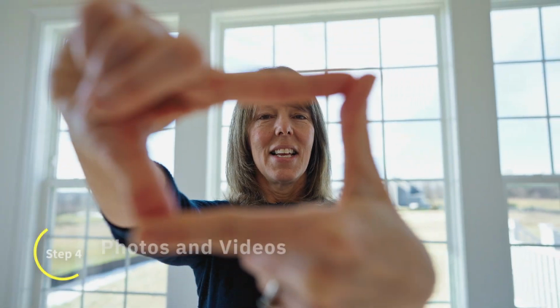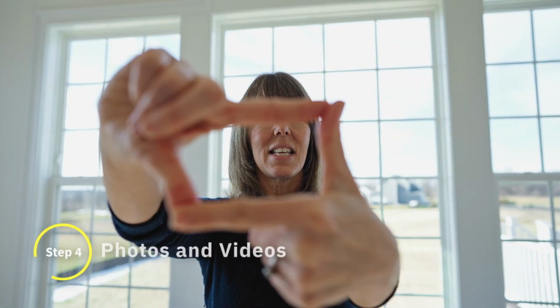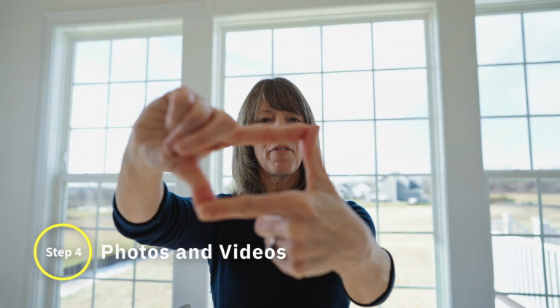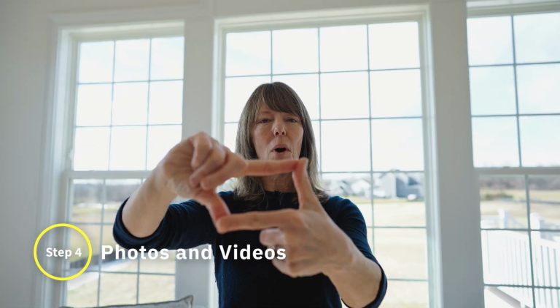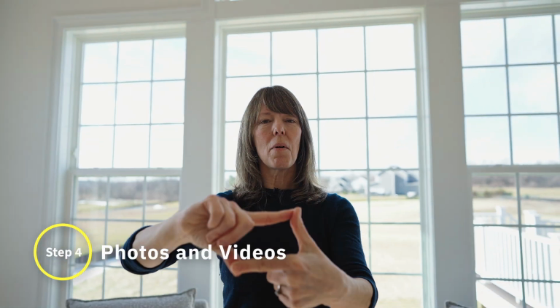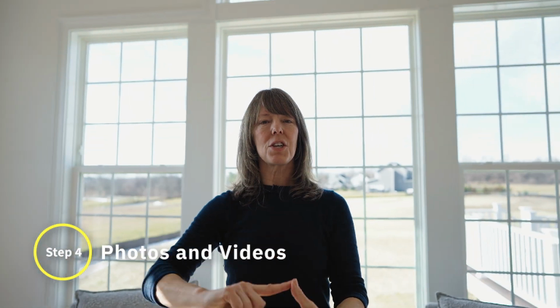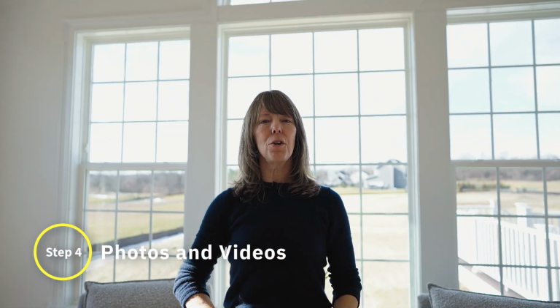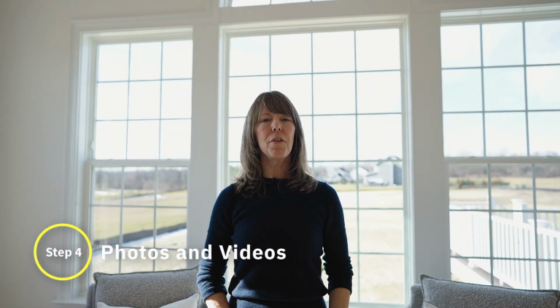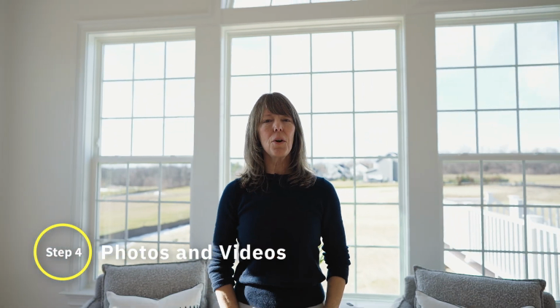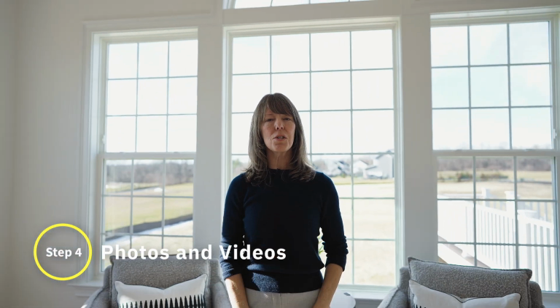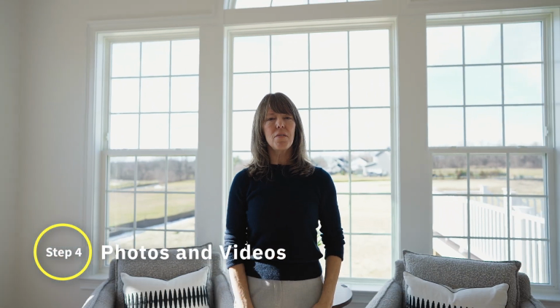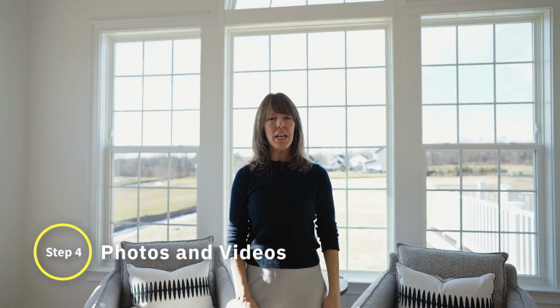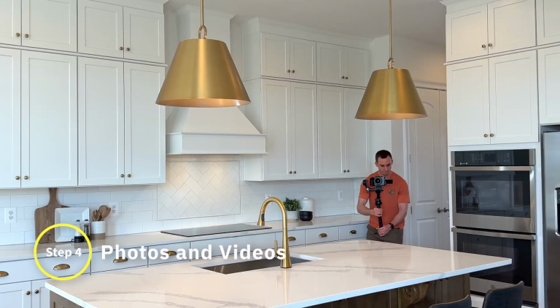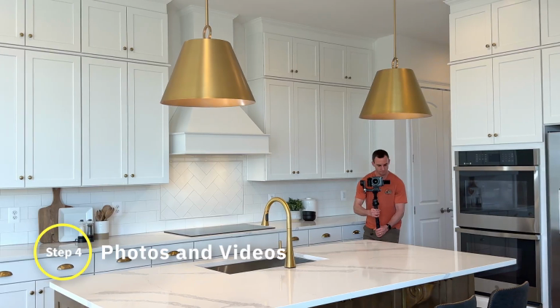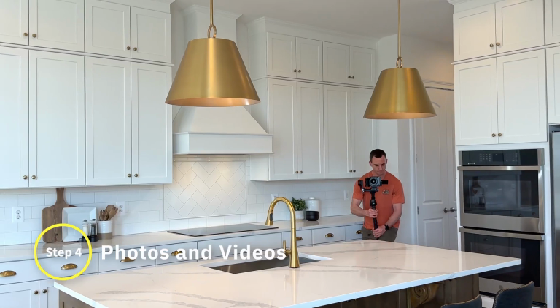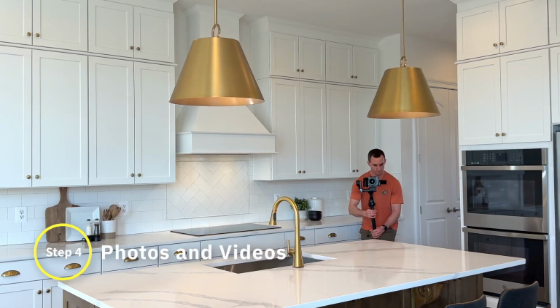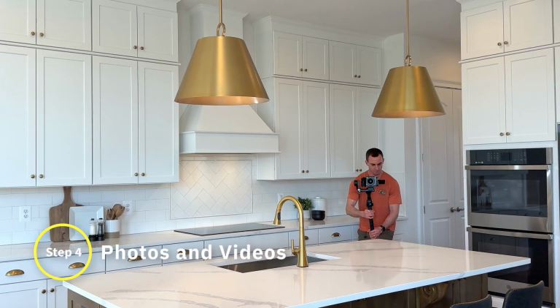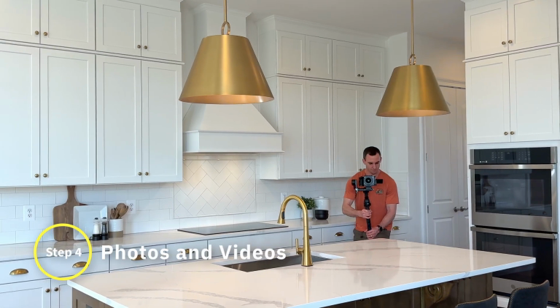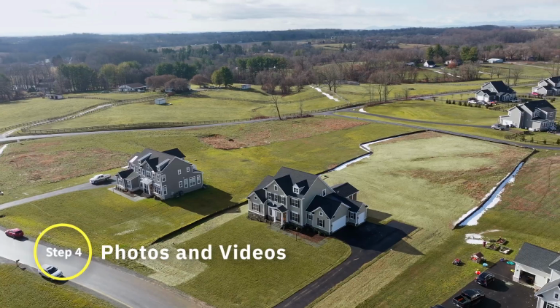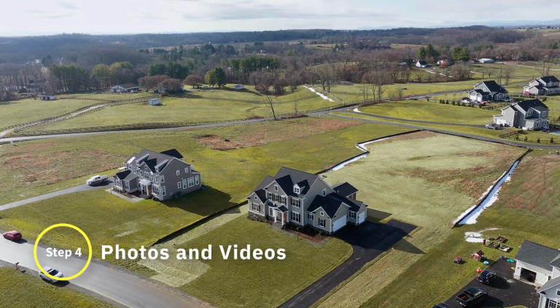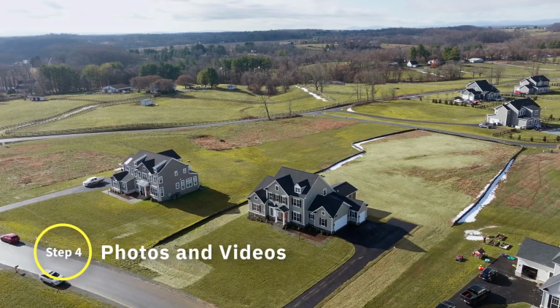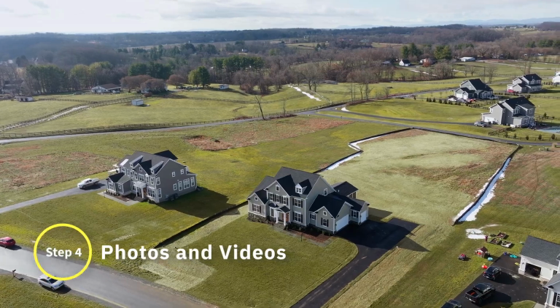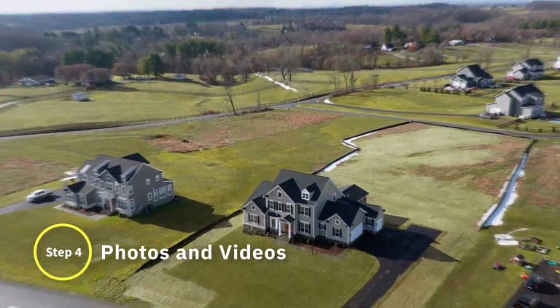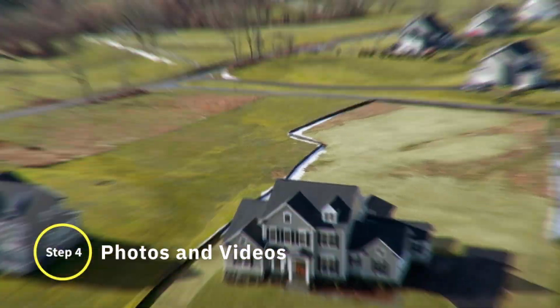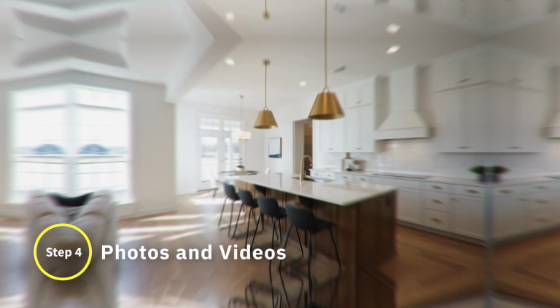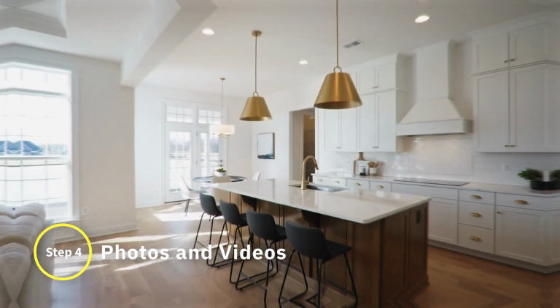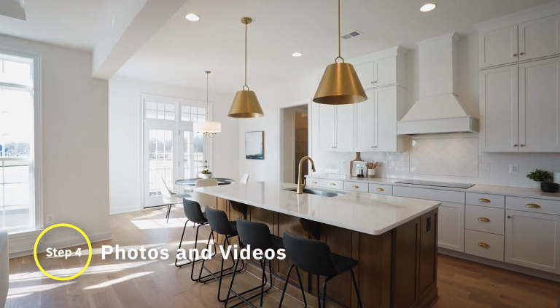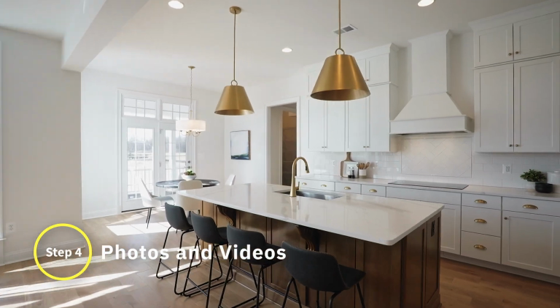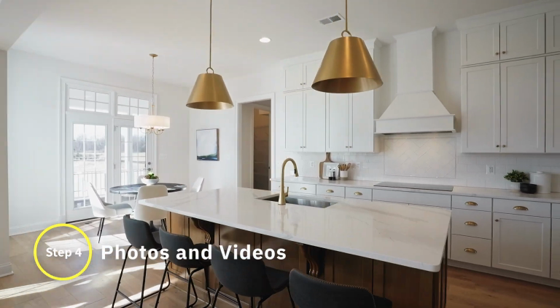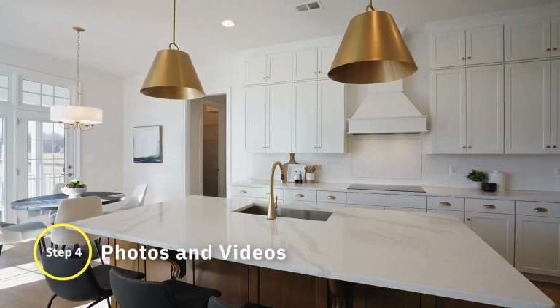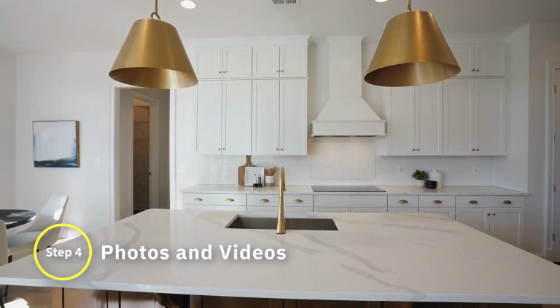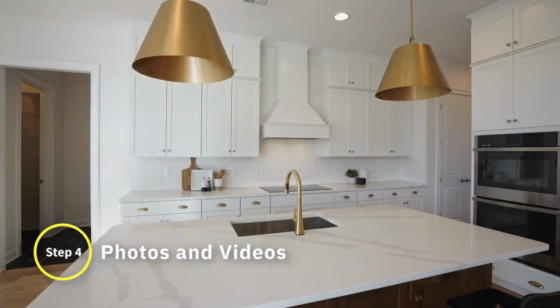Step four, professional photos, videos, aerial drone, and floor plans on all listings — no exception.